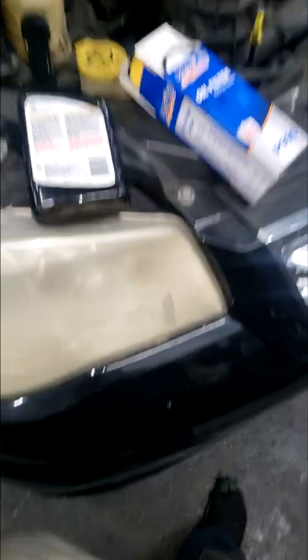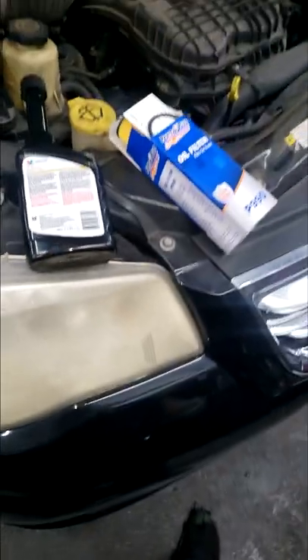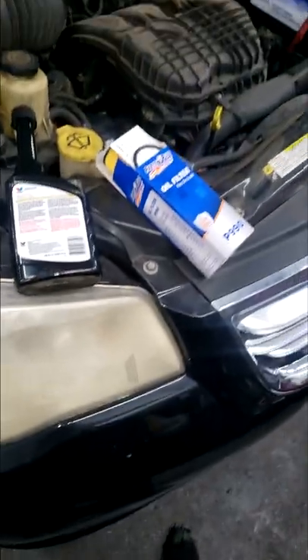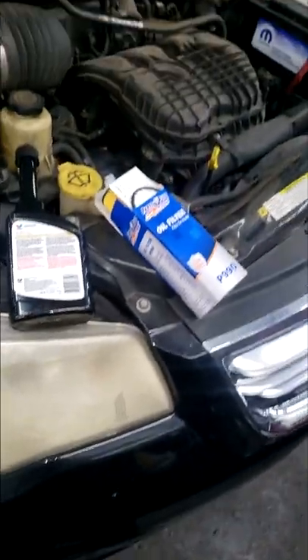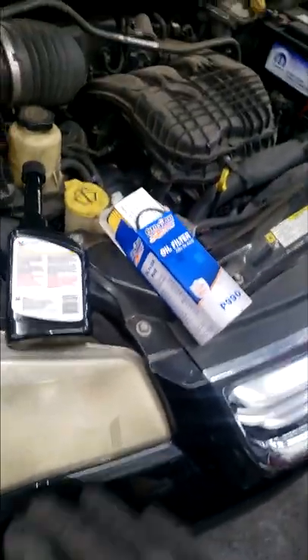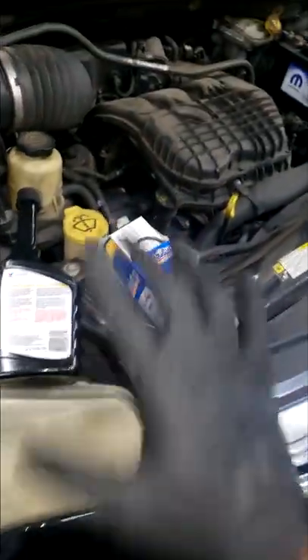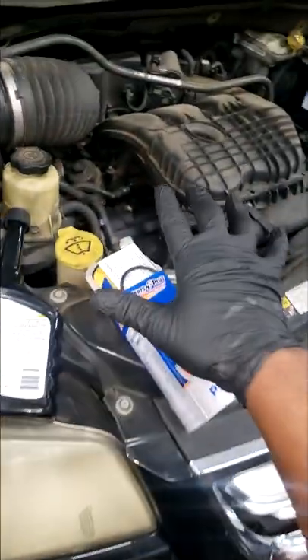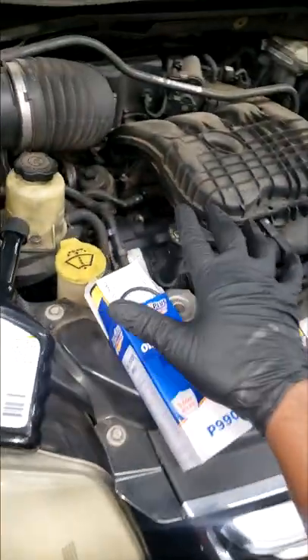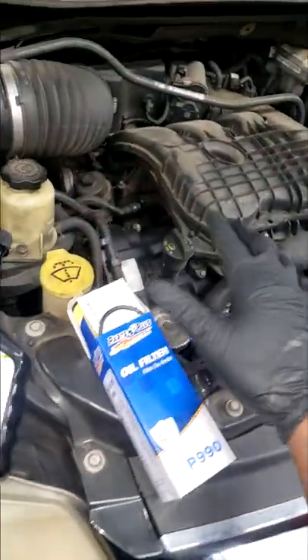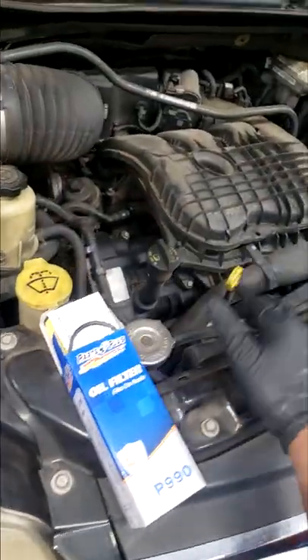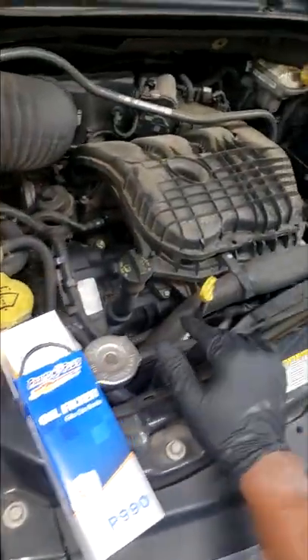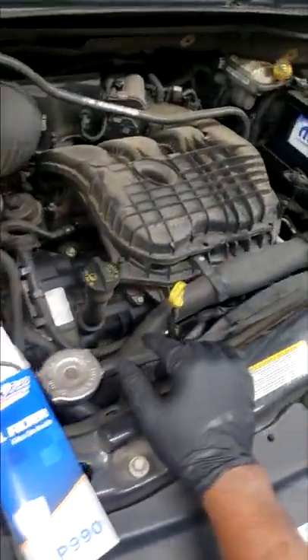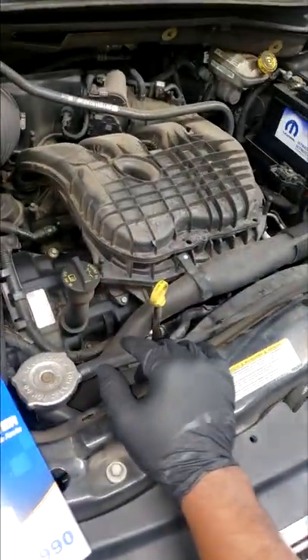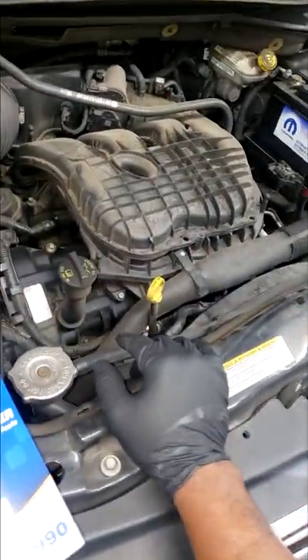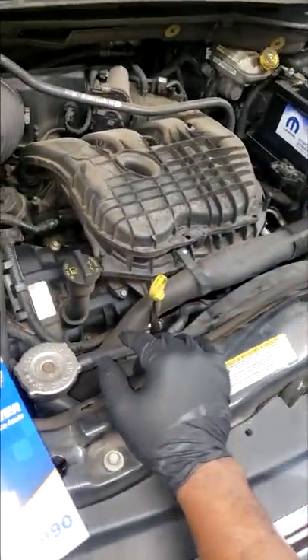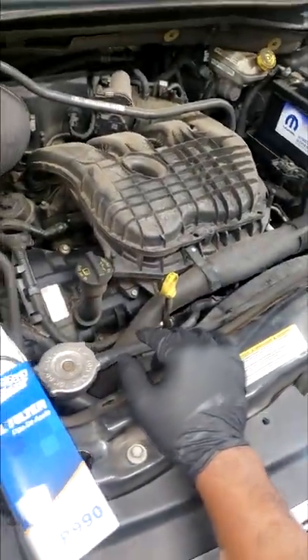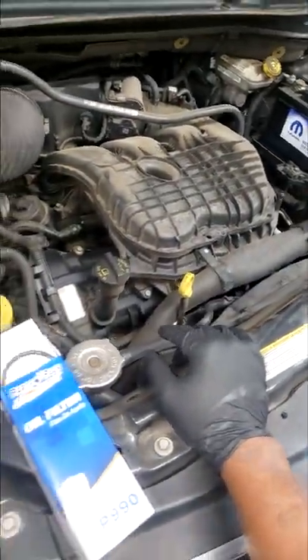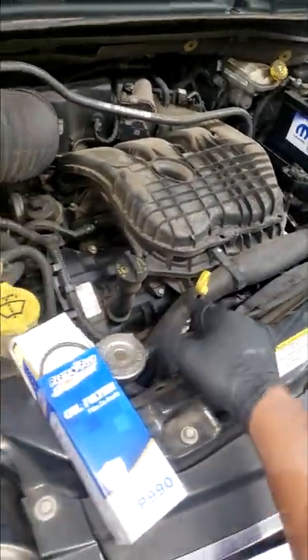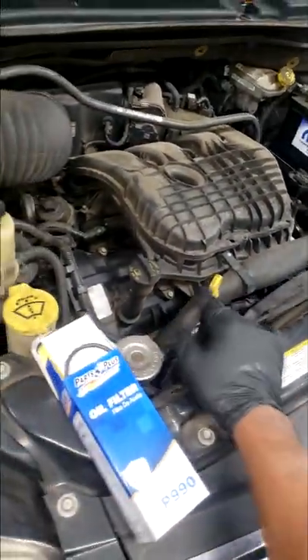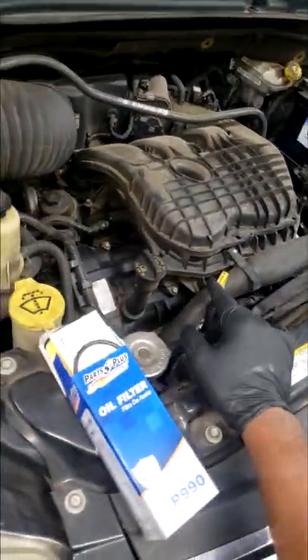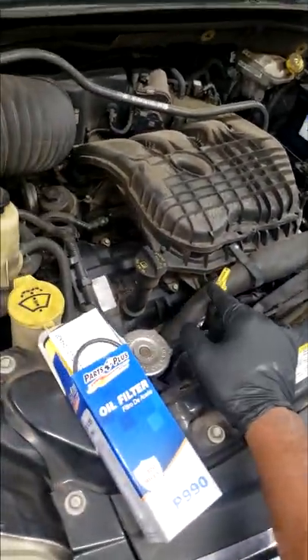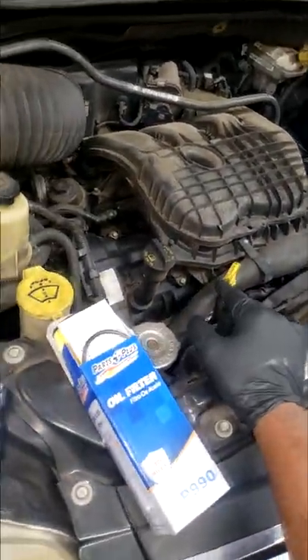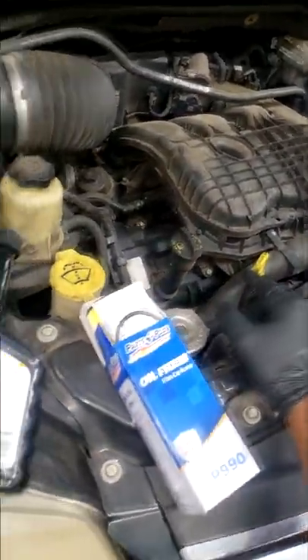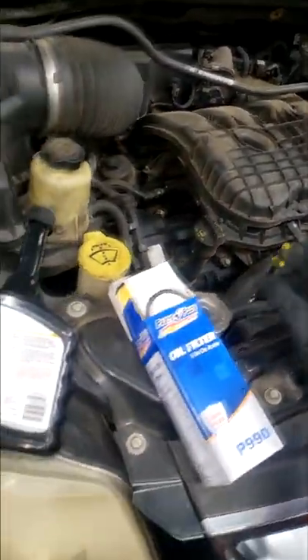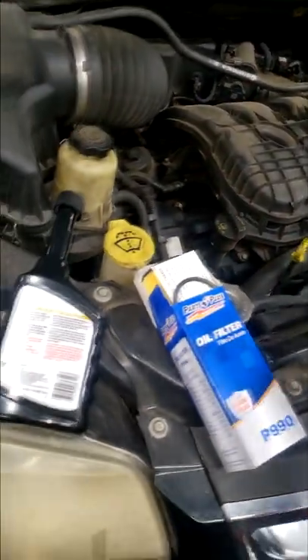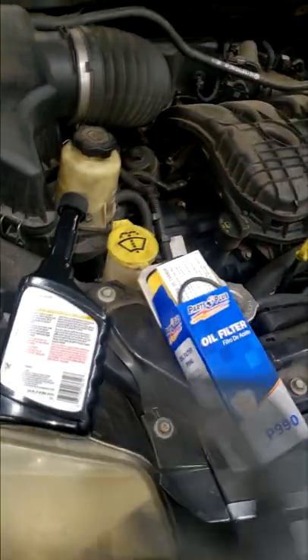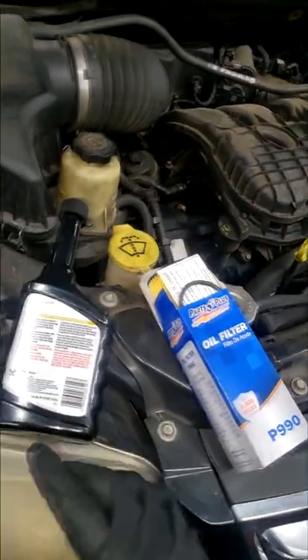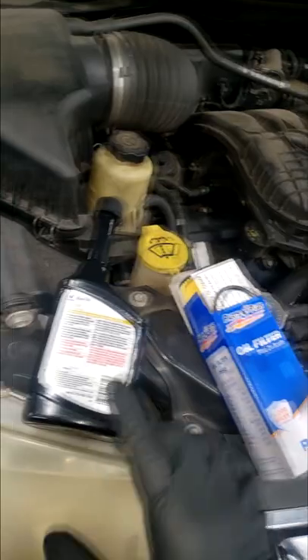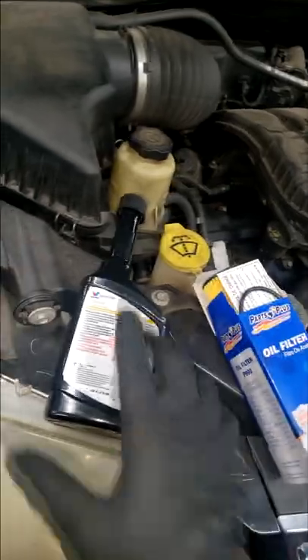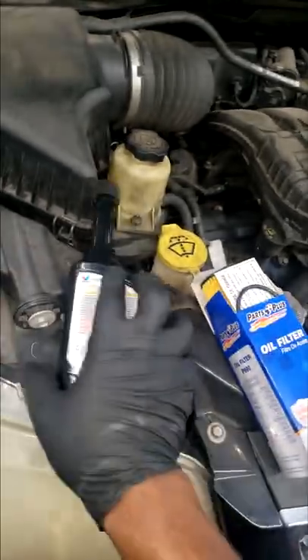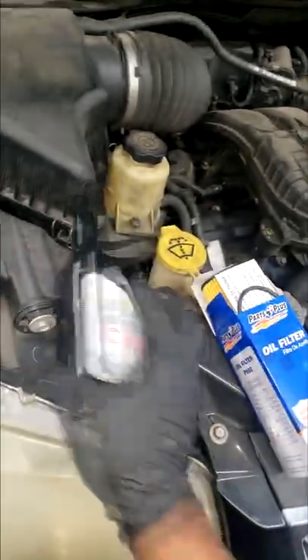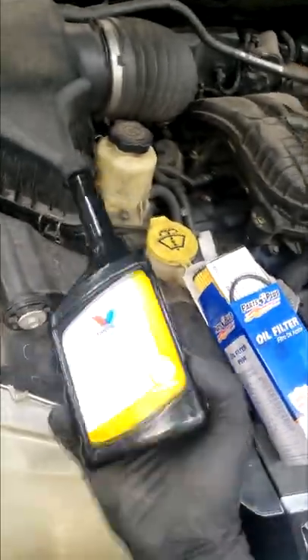Hey, hashtag short guys. 3.6 Pentastar — this is a 2011 Caravan. I'm going to do an oil change, guys.